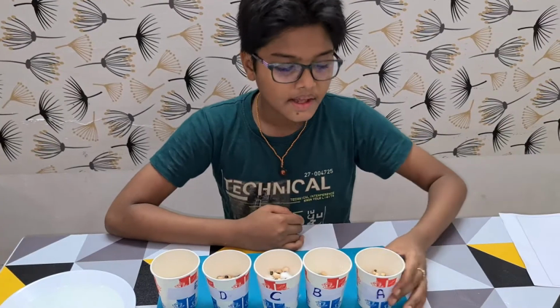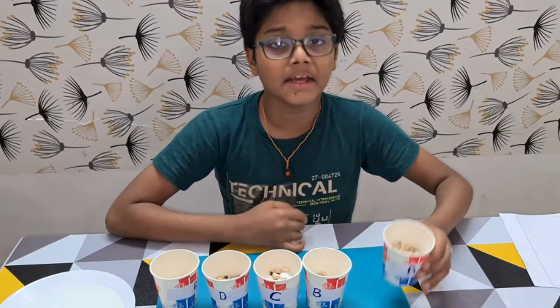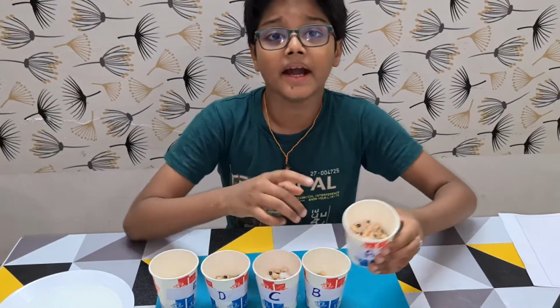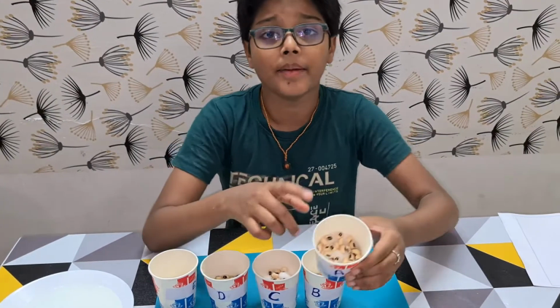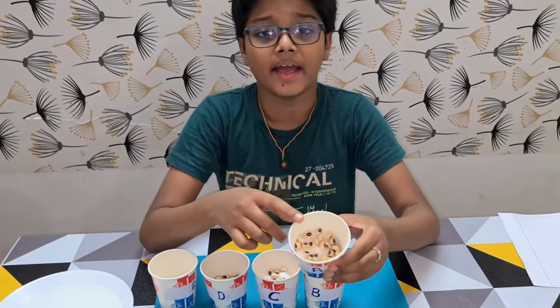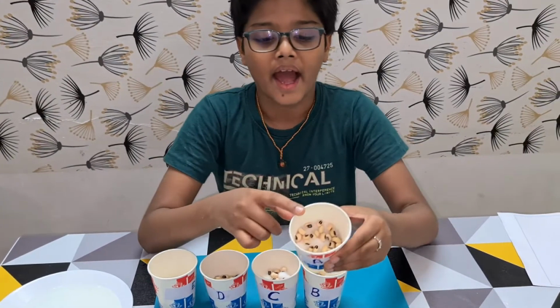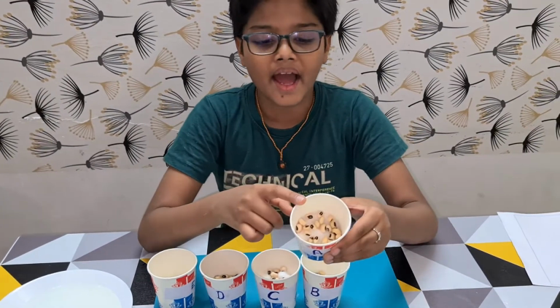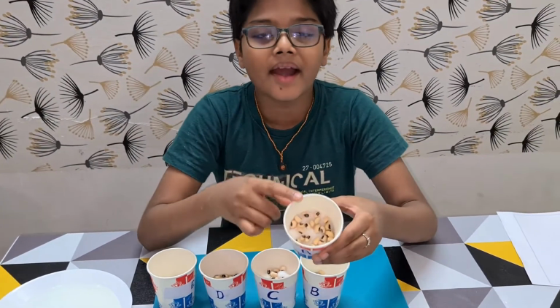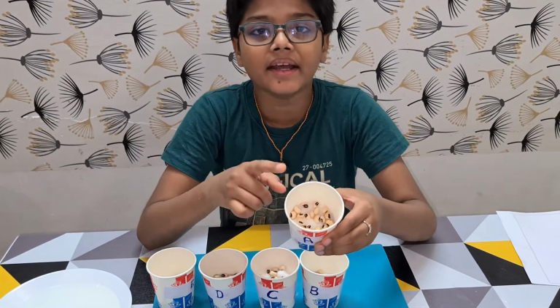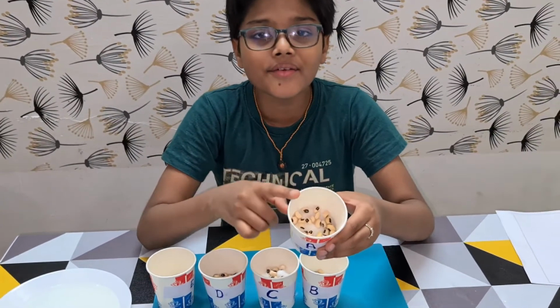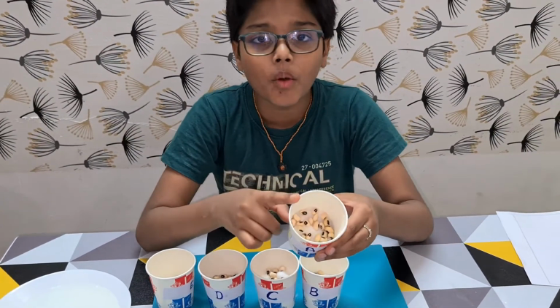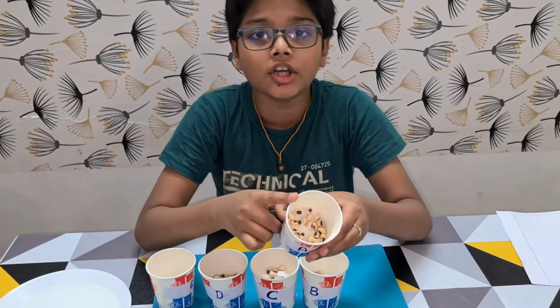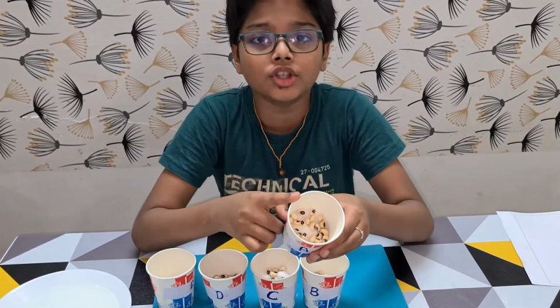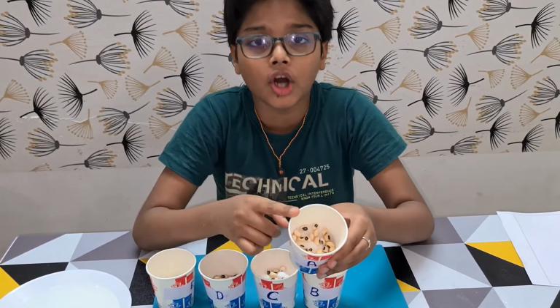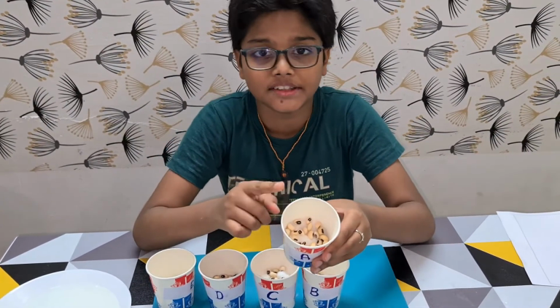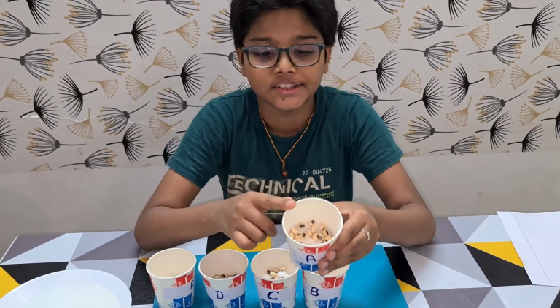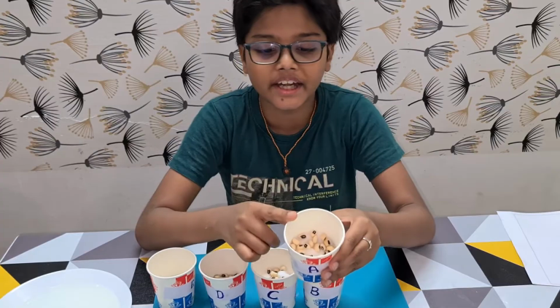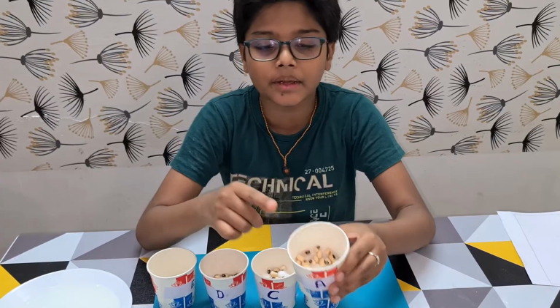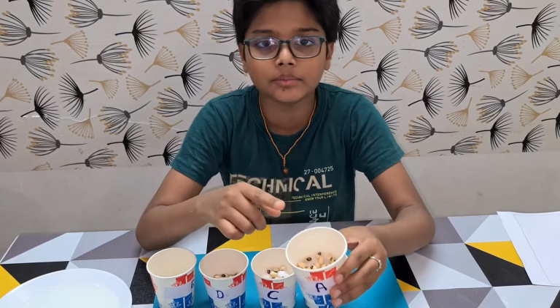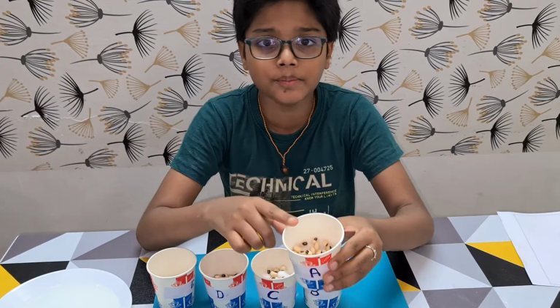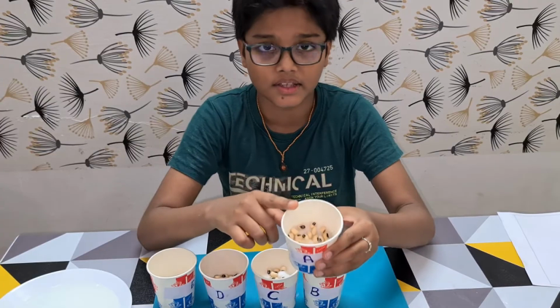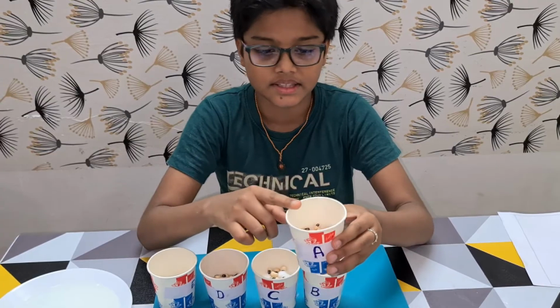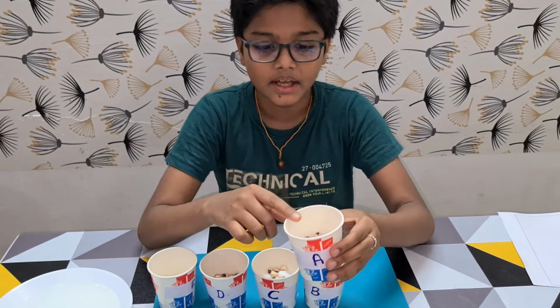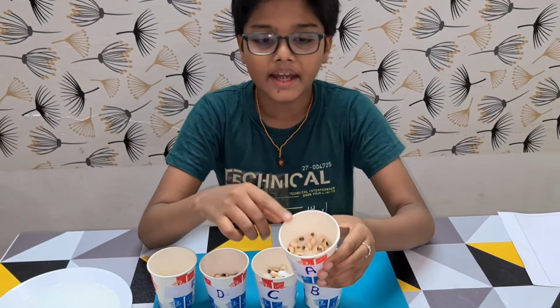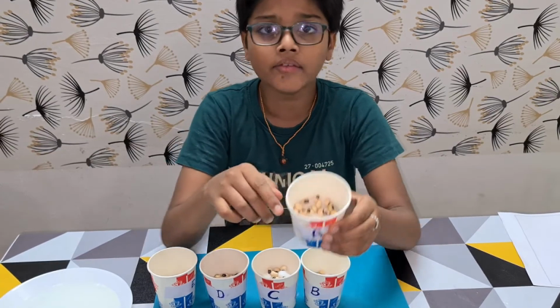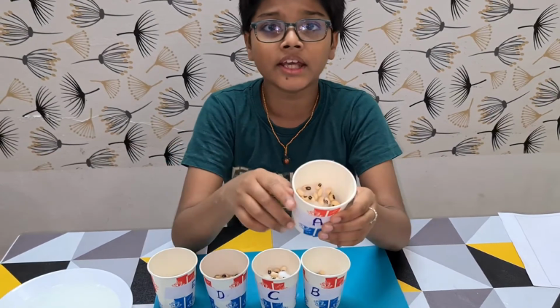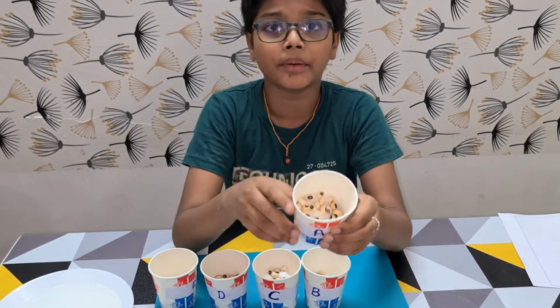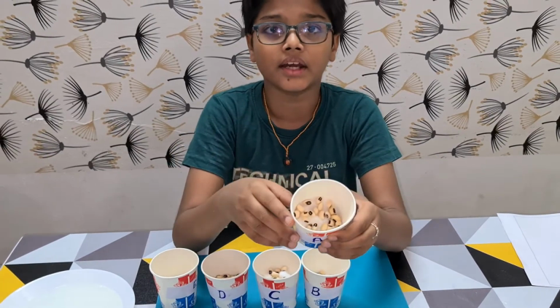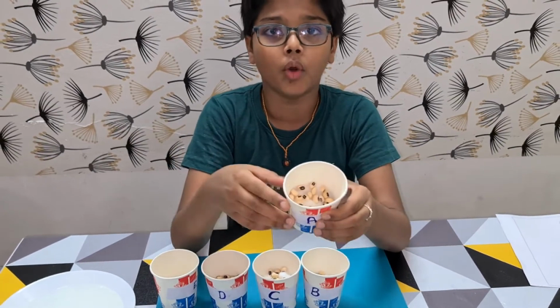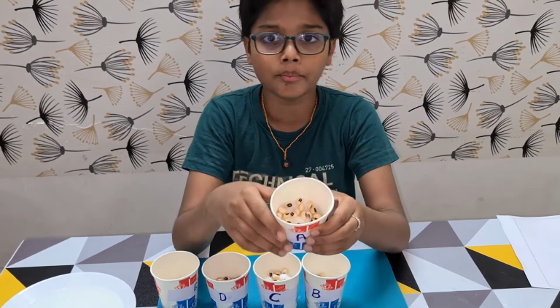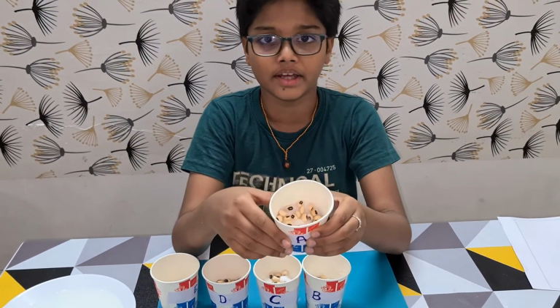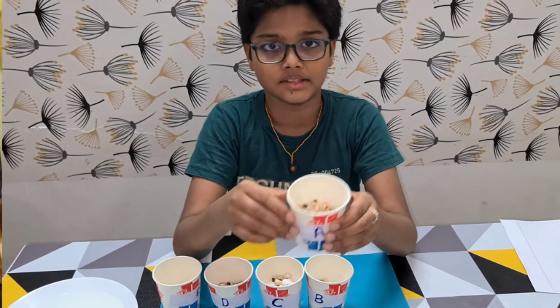In Cup A, I have added enough water to the cotton so that it becomes moist, and I will keep it in a warm place.